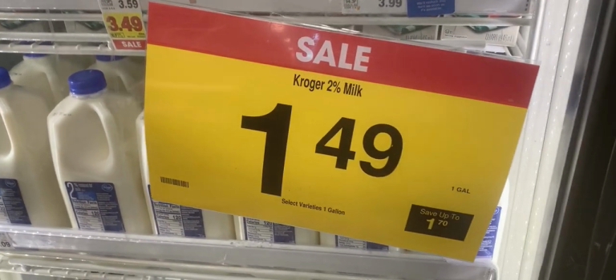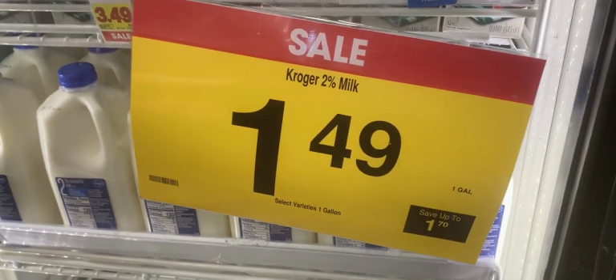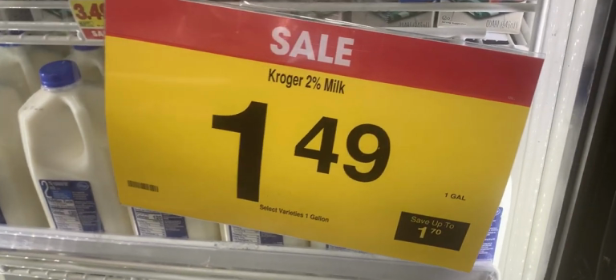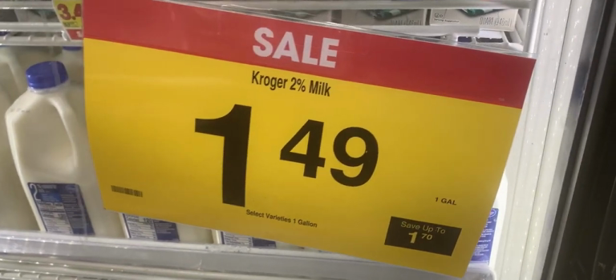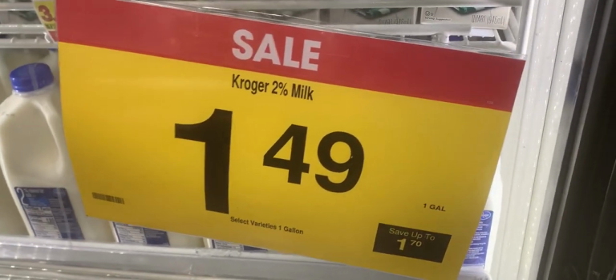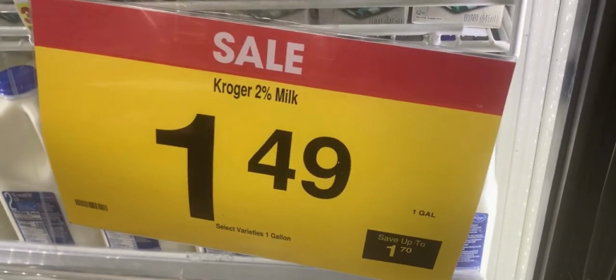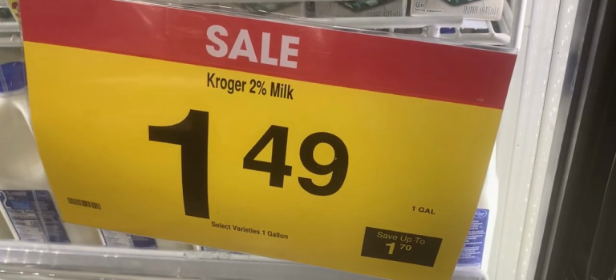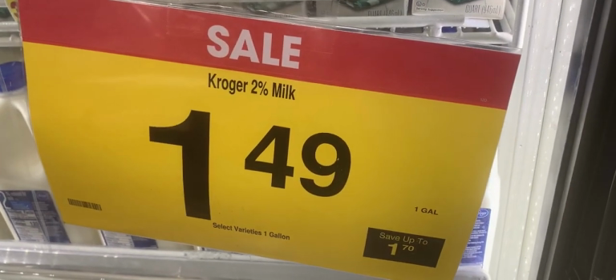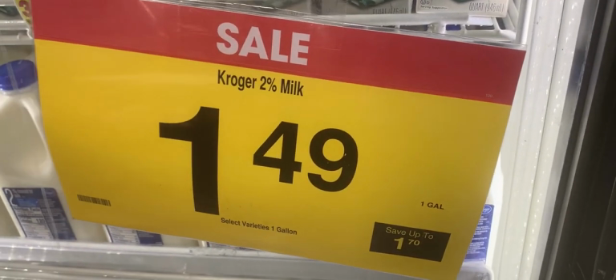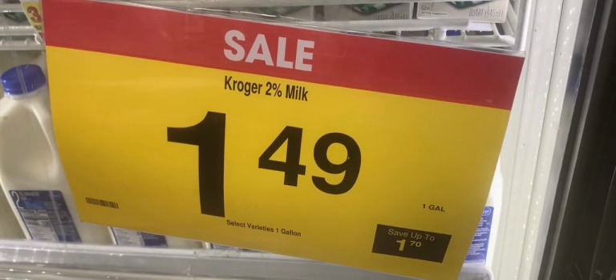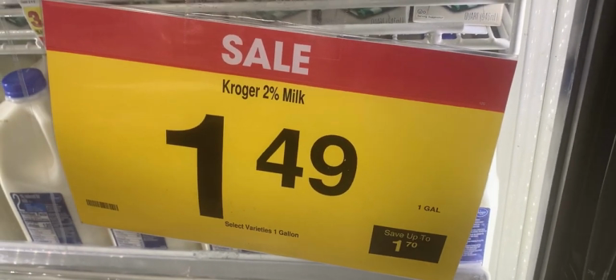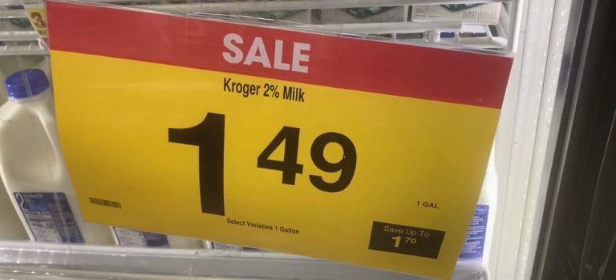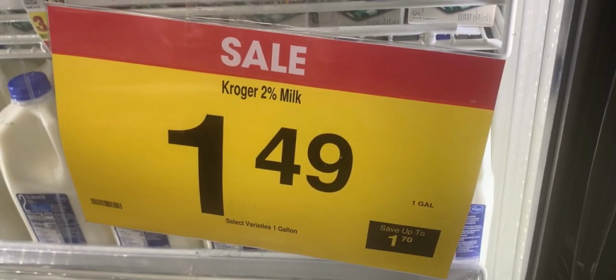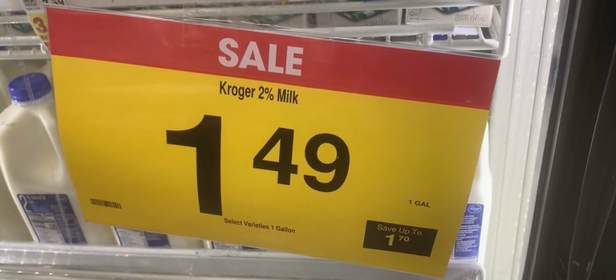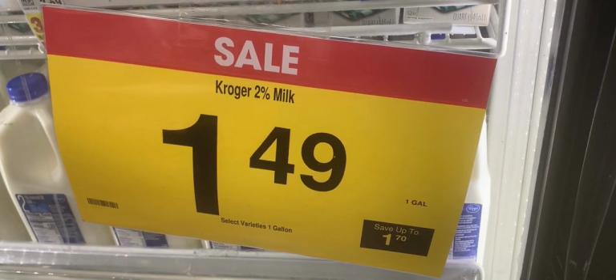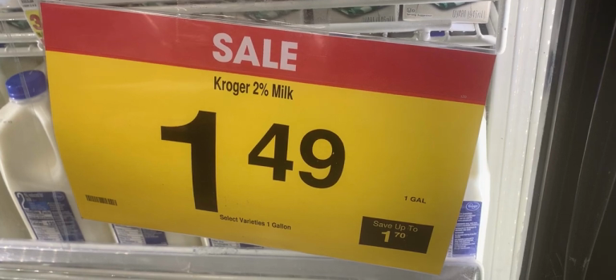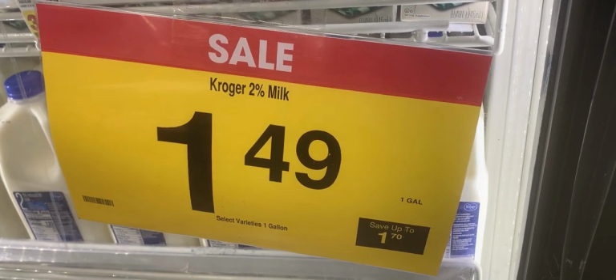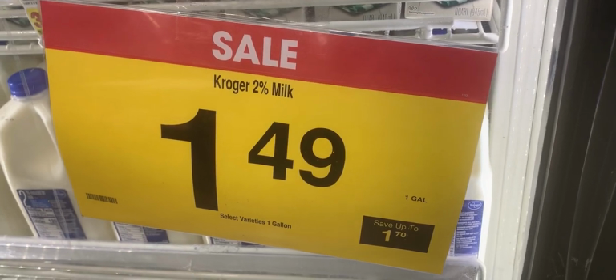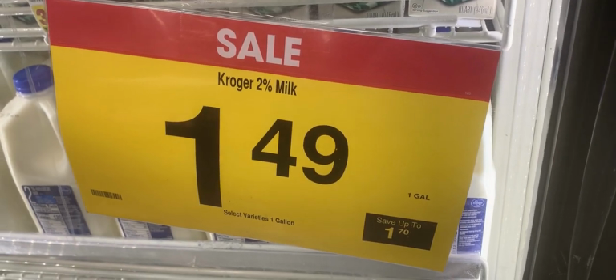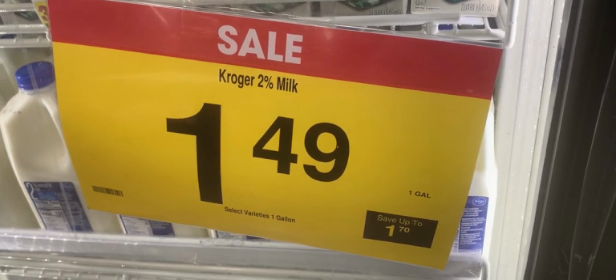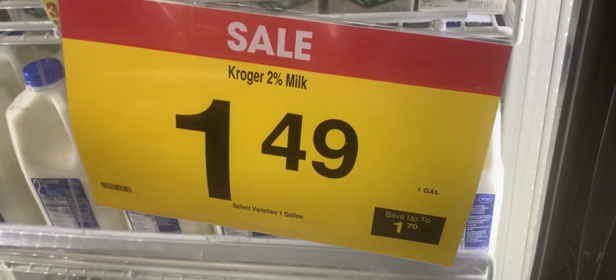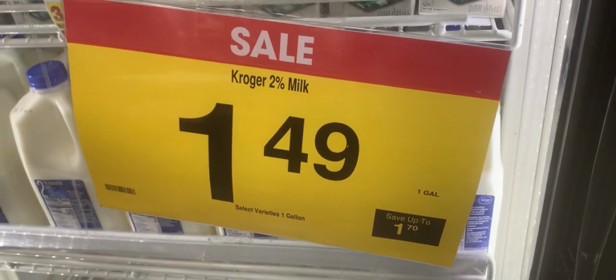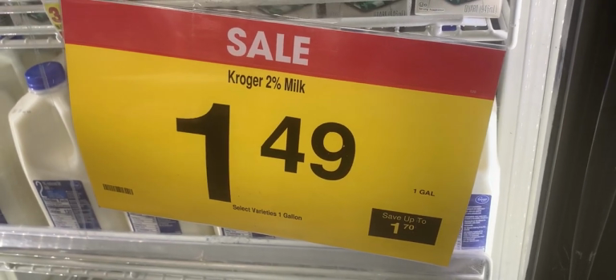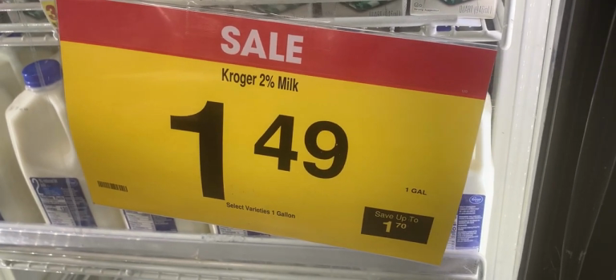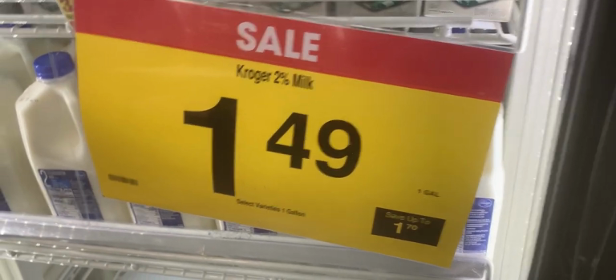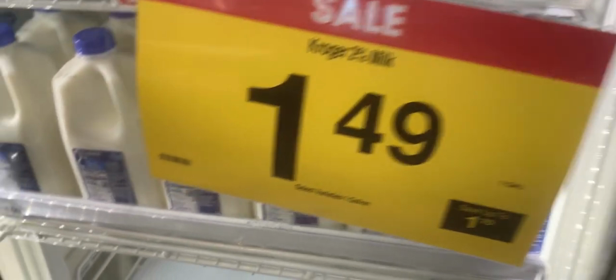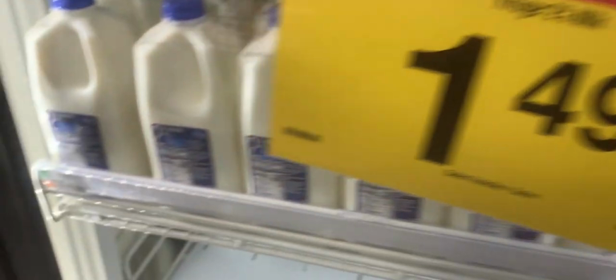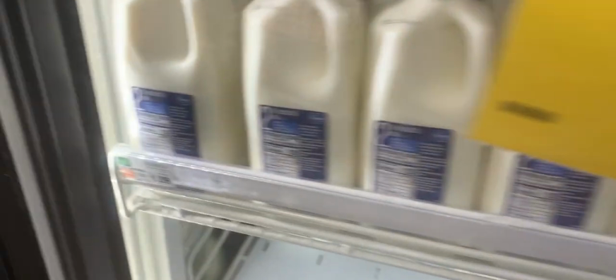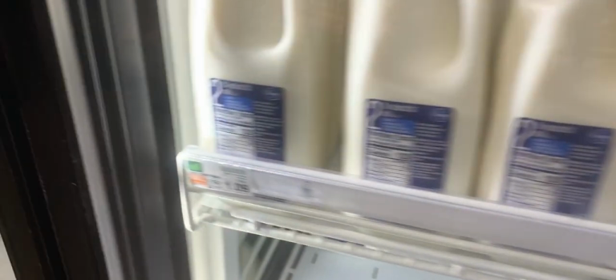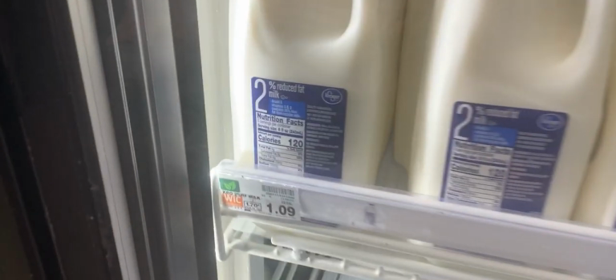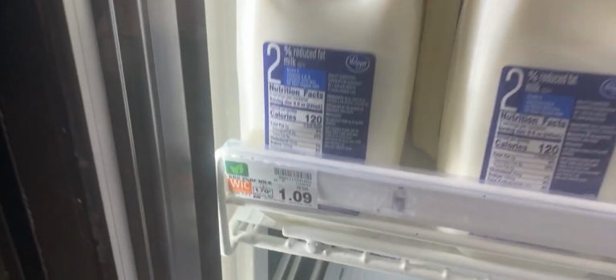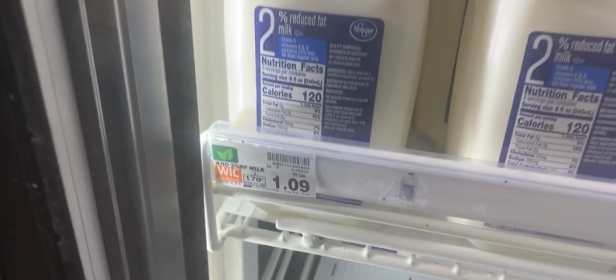All right y'all, the first item that I'm picking up is some milk that I need. No sale, but it is a dollar.